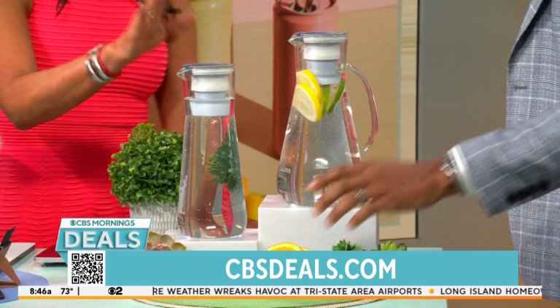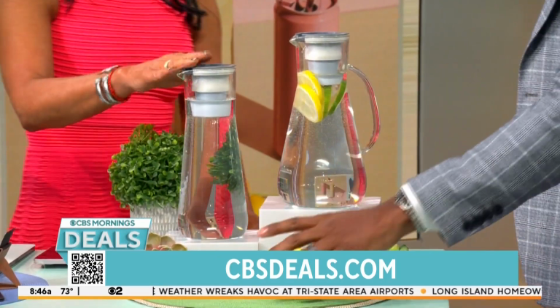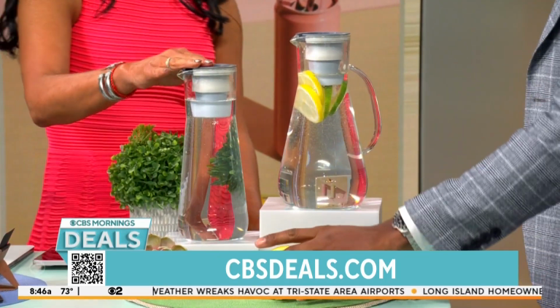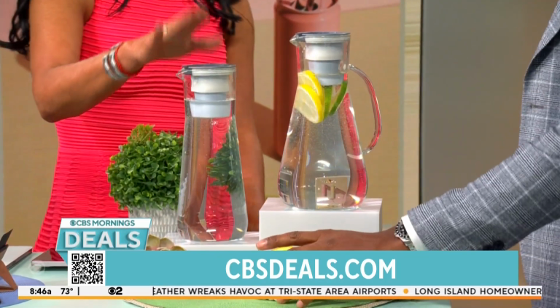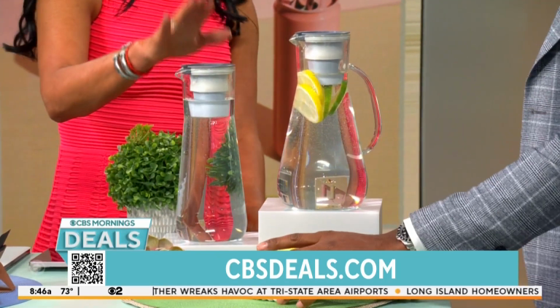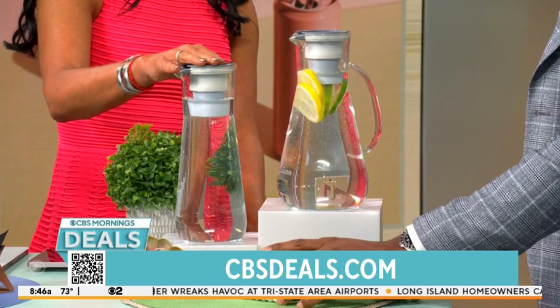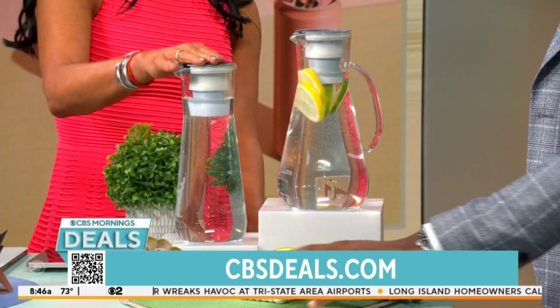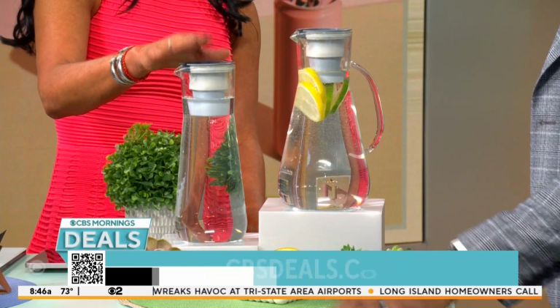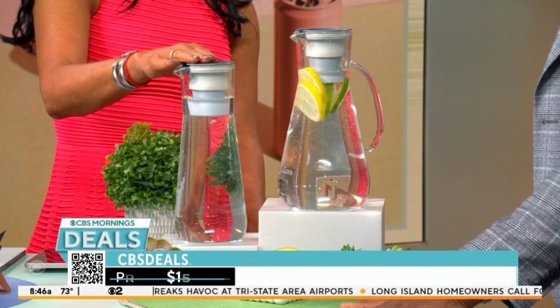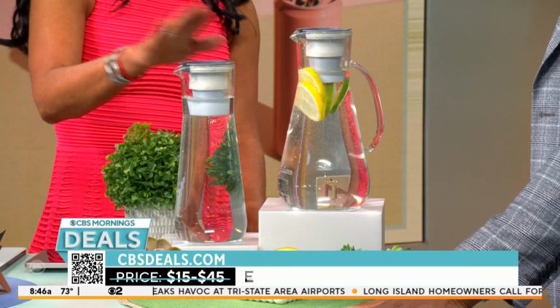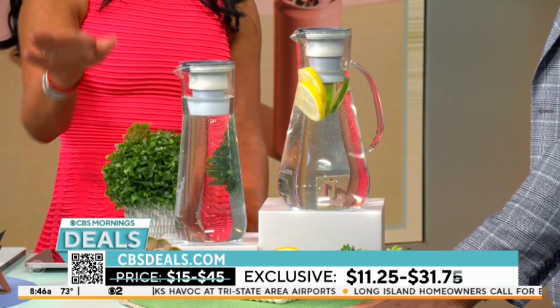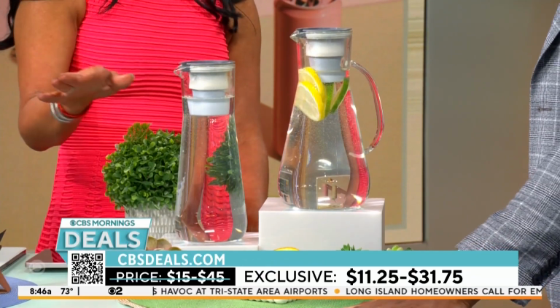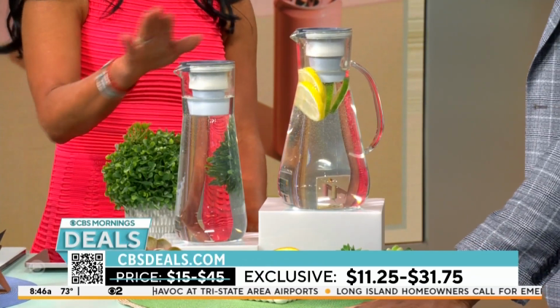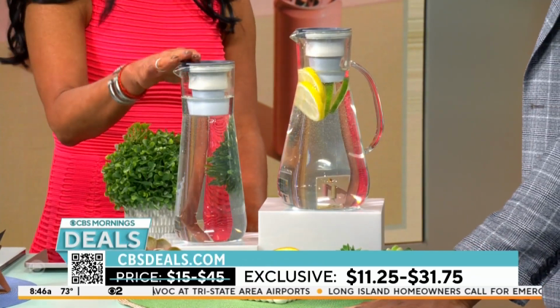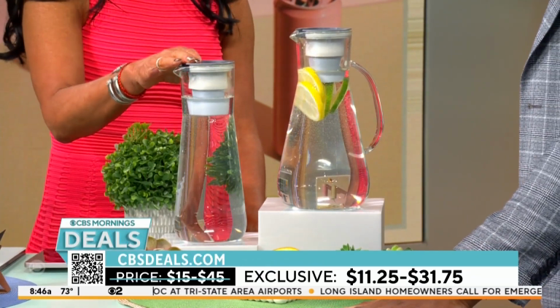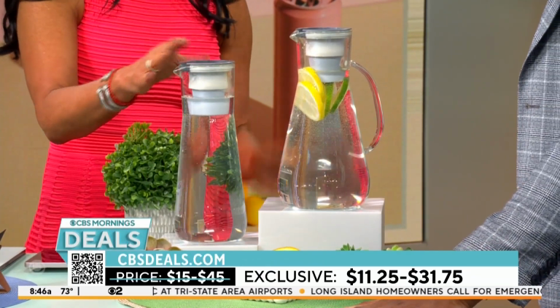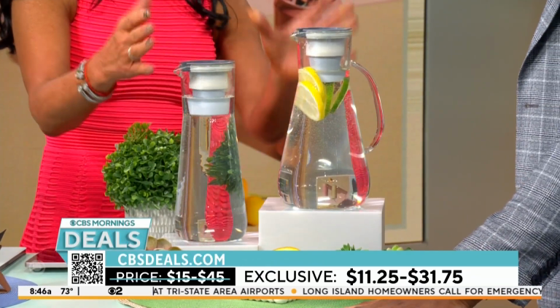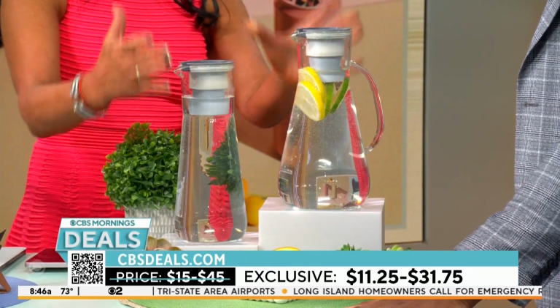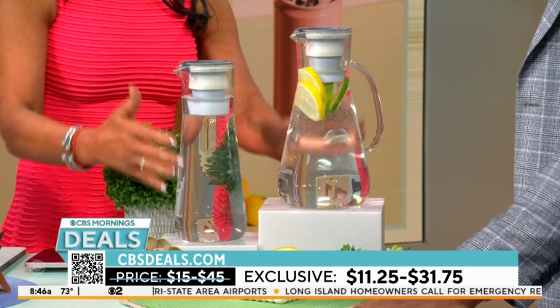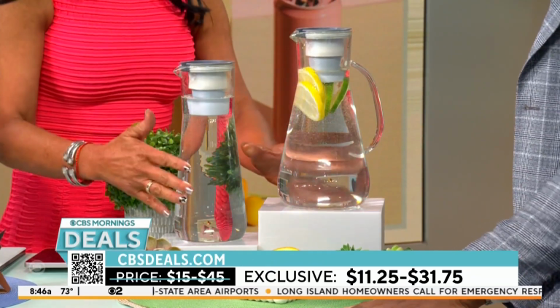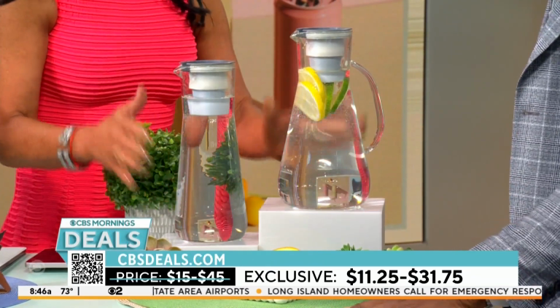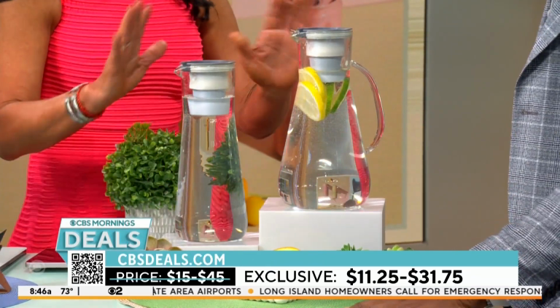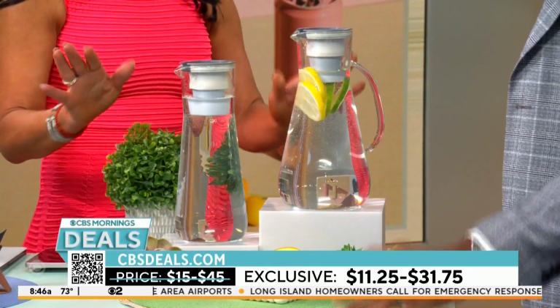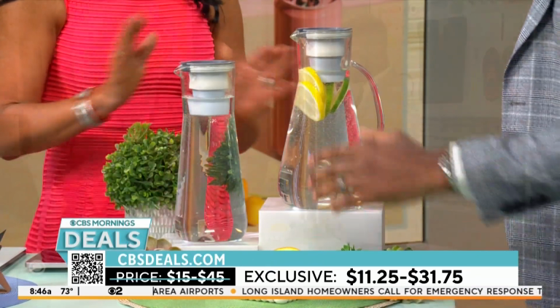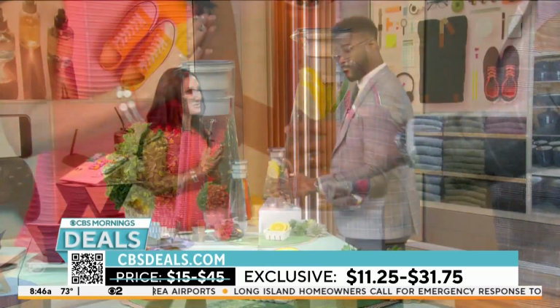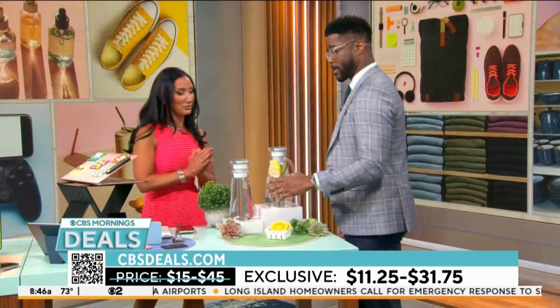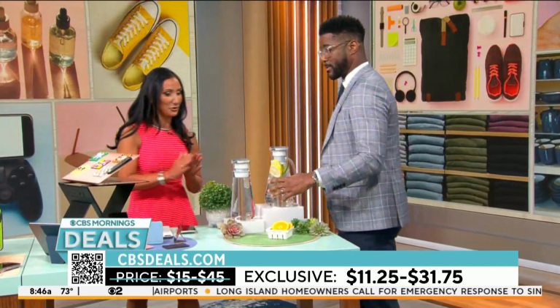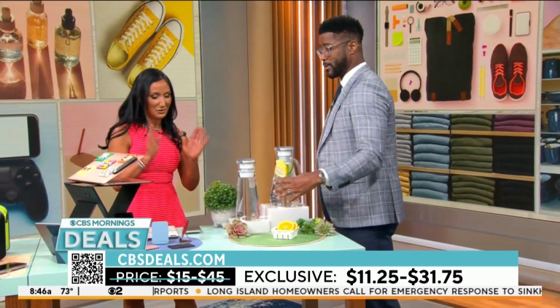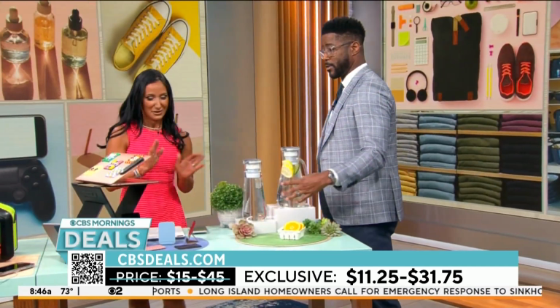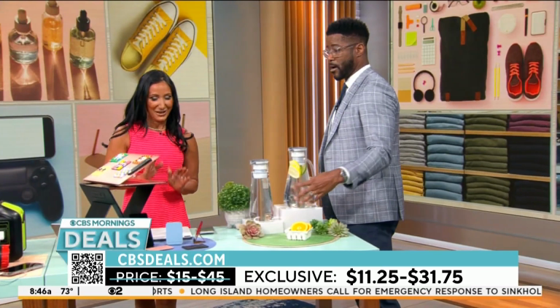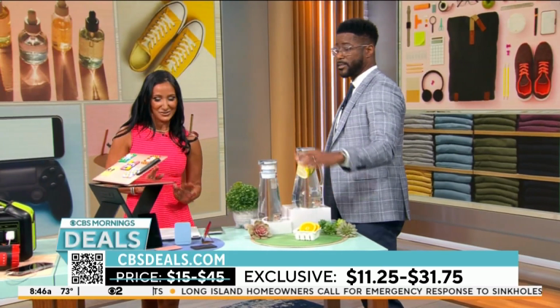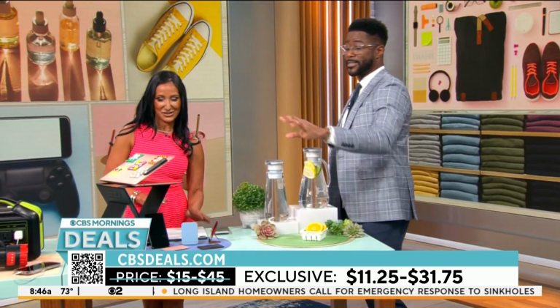How much? Starting off at $11.25 up to $31.75. Different sizes and lots to look for. That's a good deal — hydration.